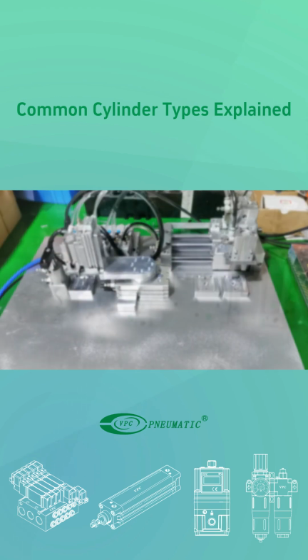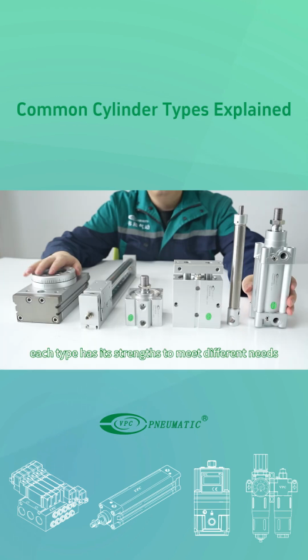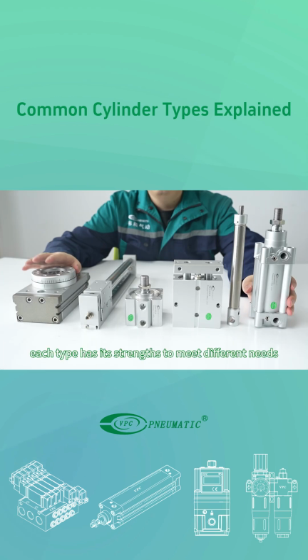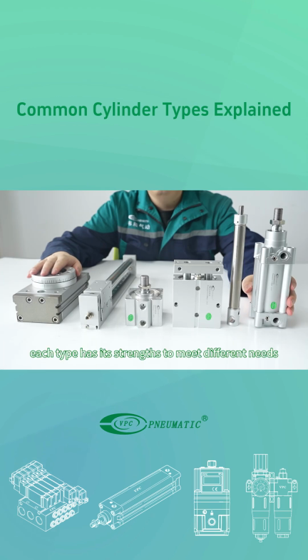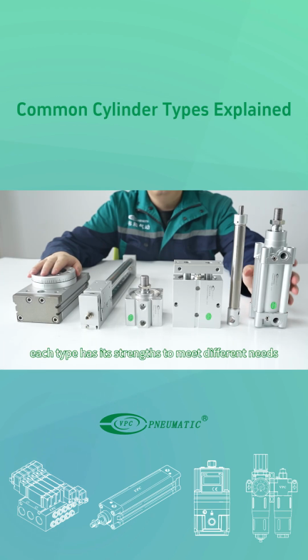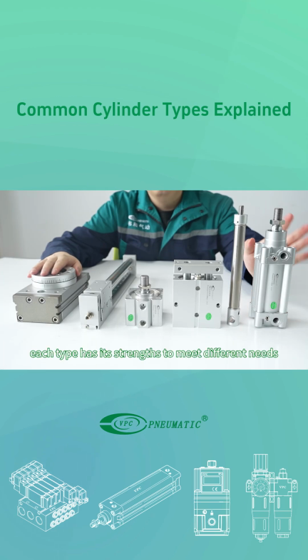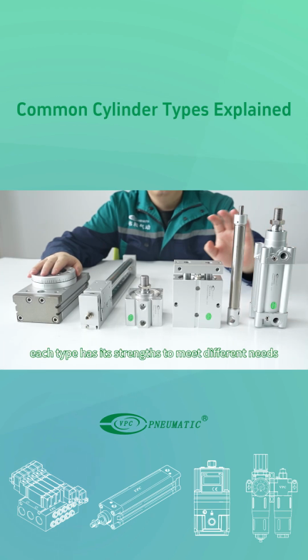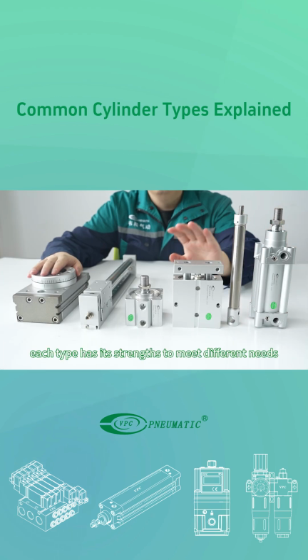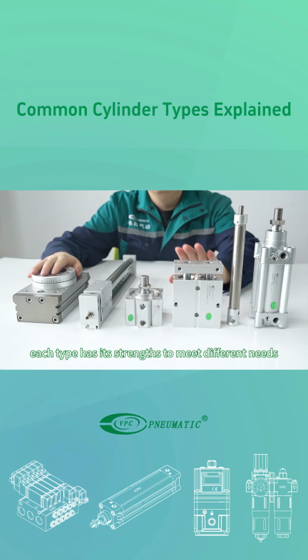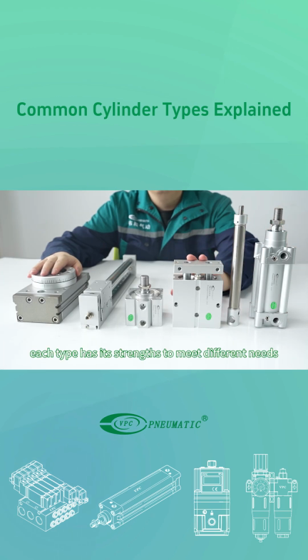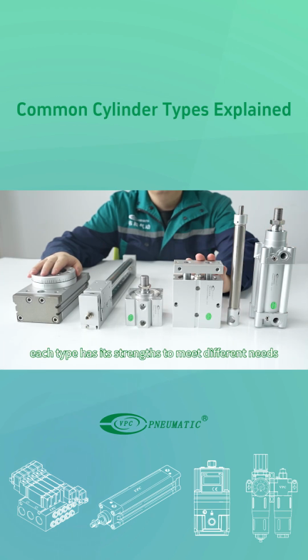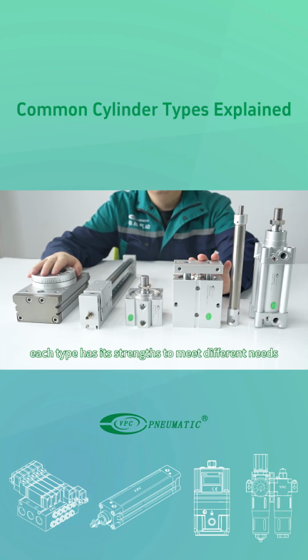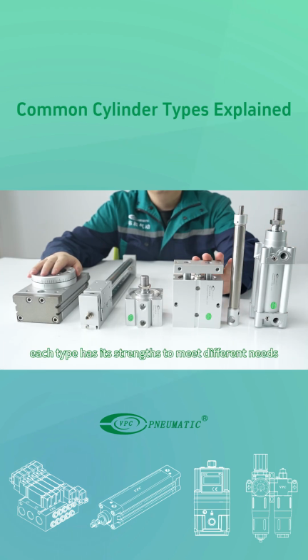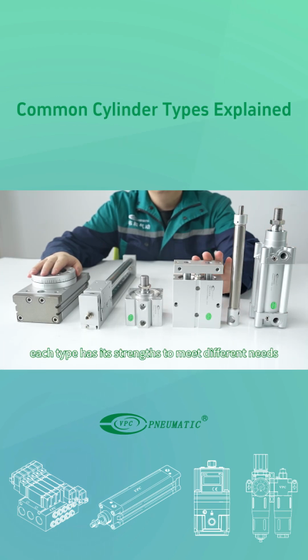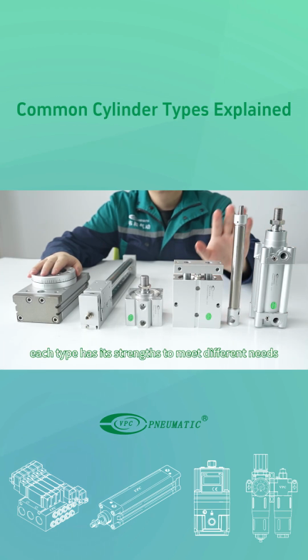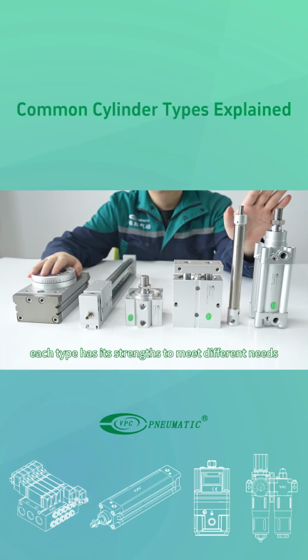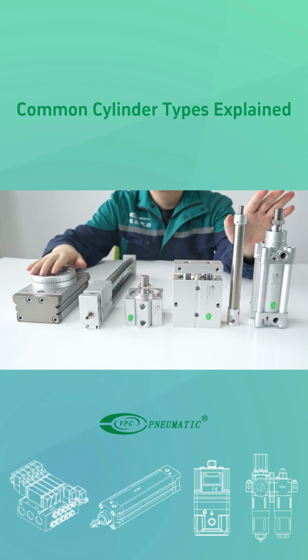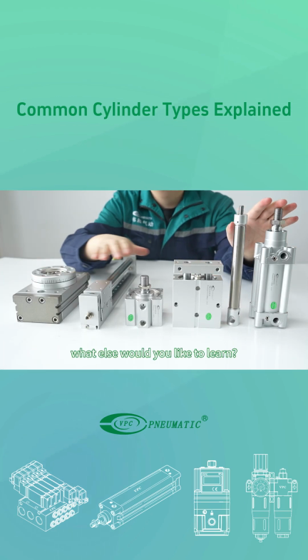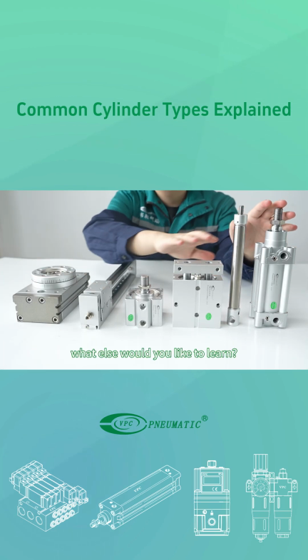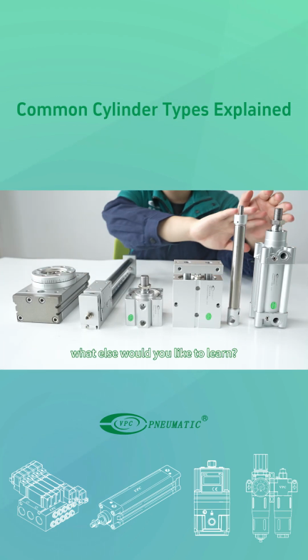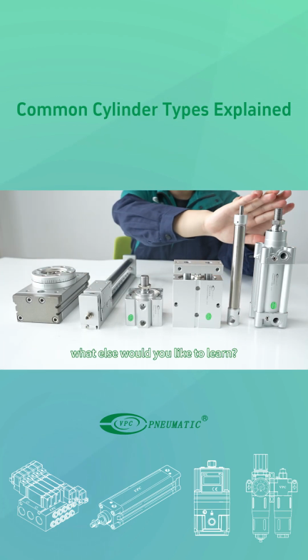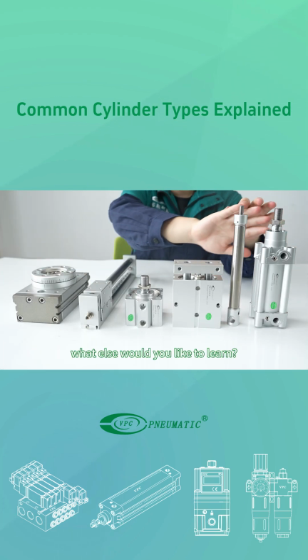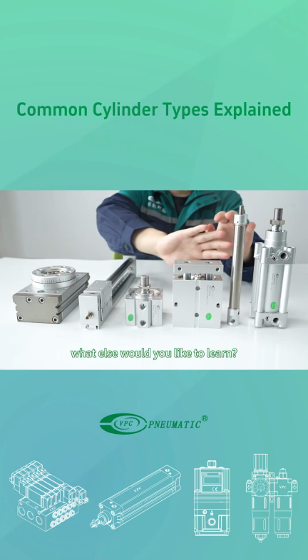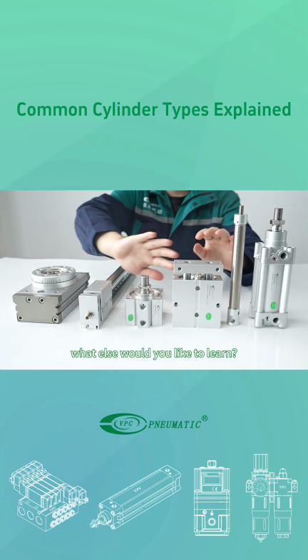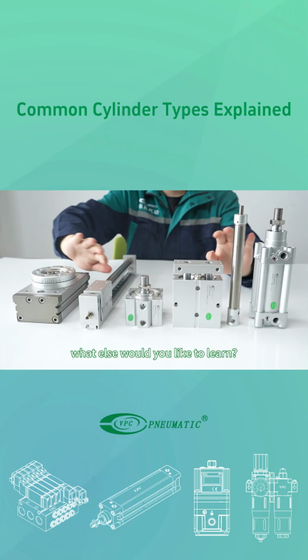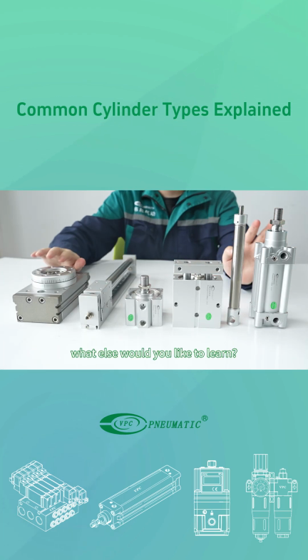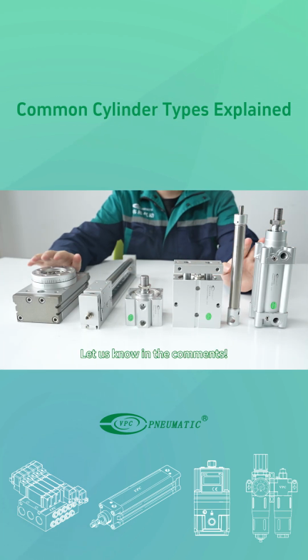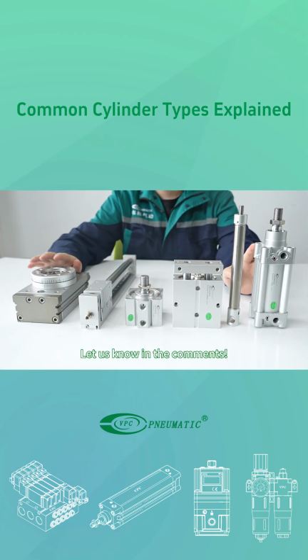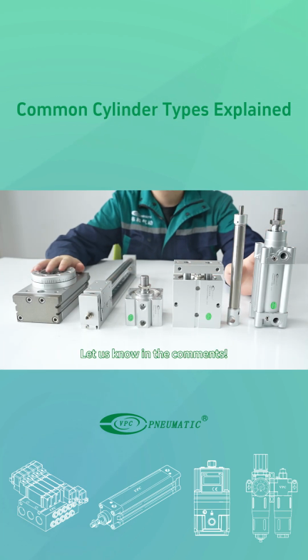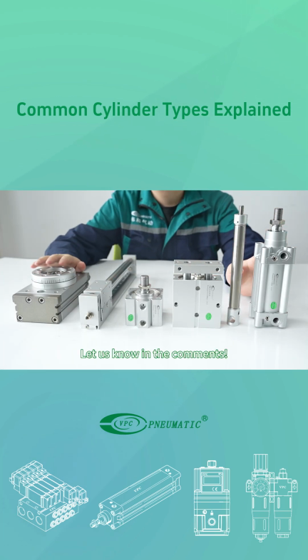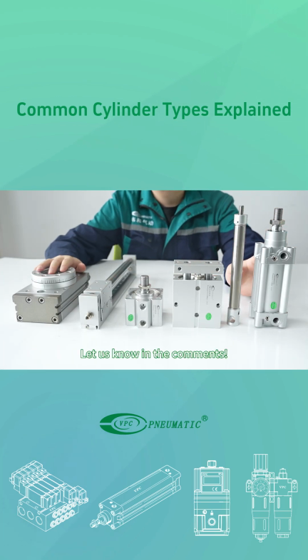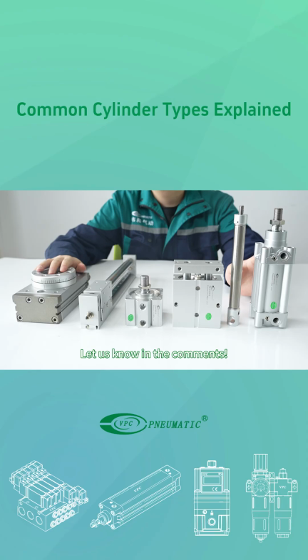Each type has its strengths to meet different needs. What else would you like to learn? Let us know in the comments.